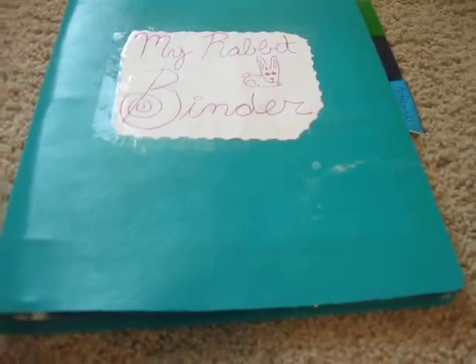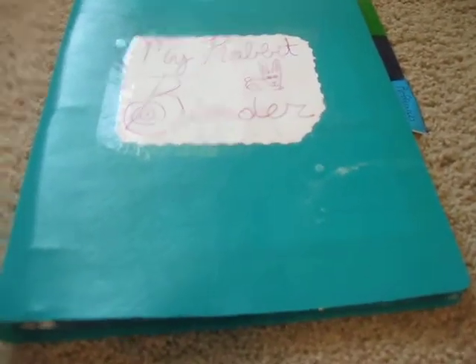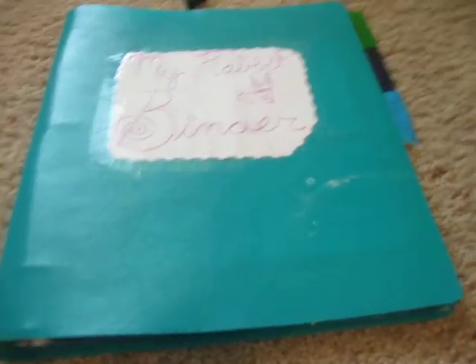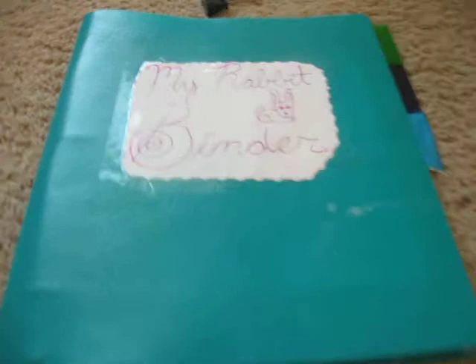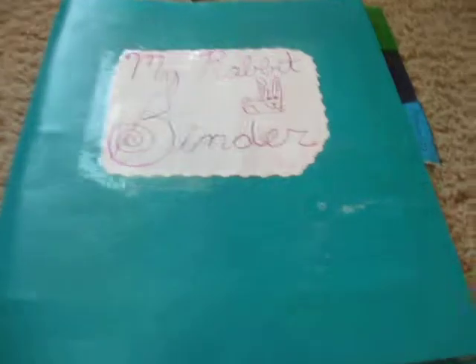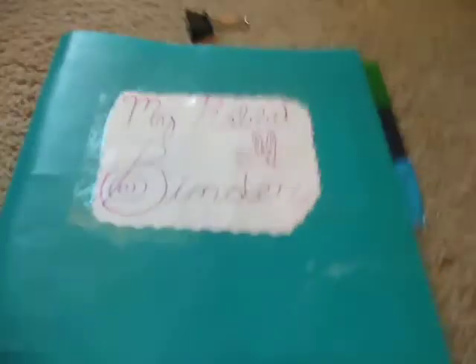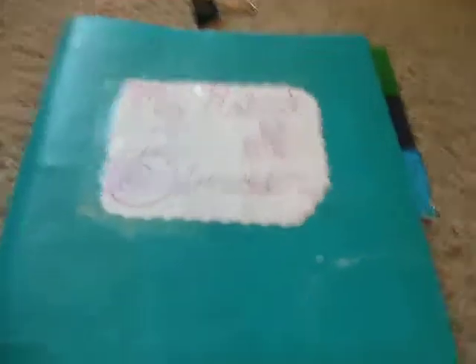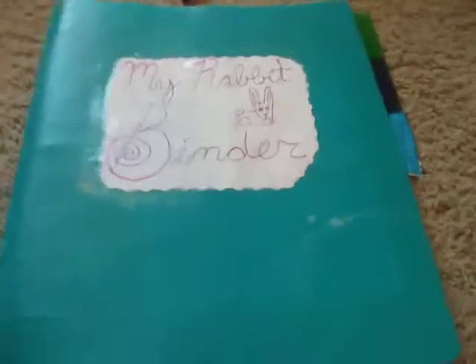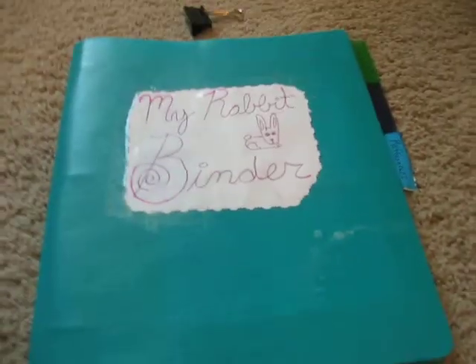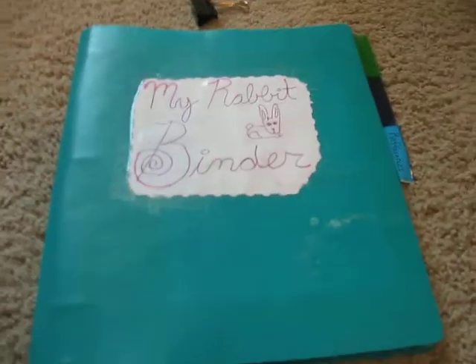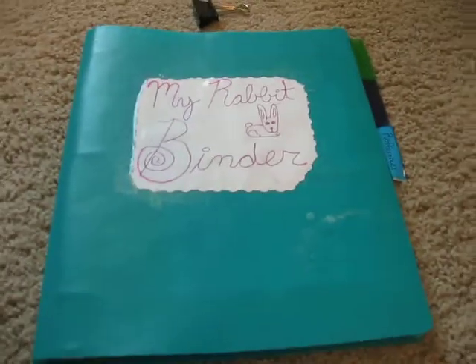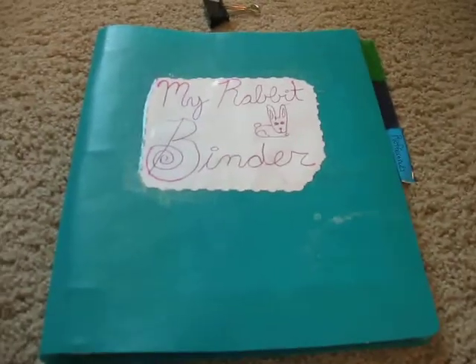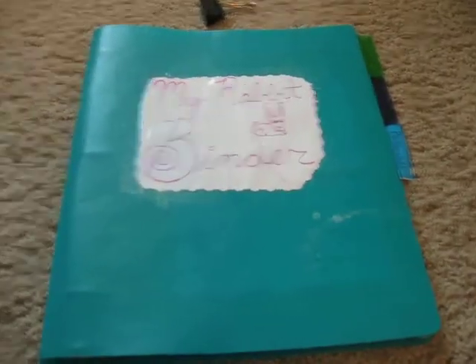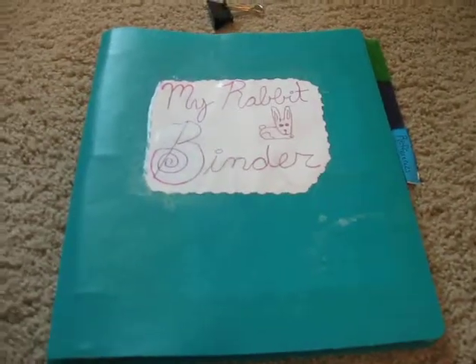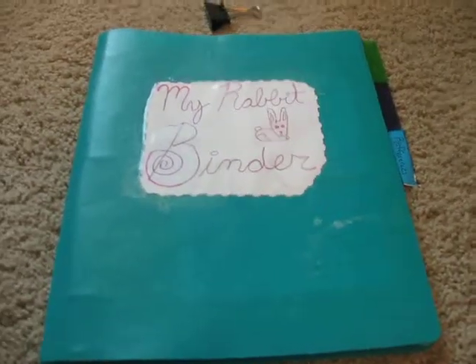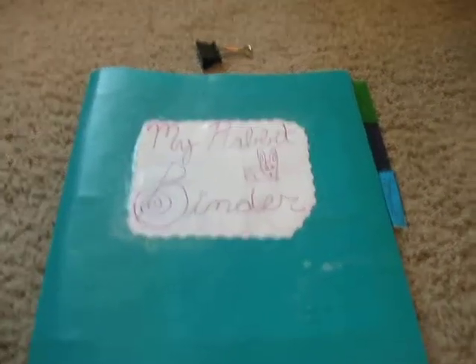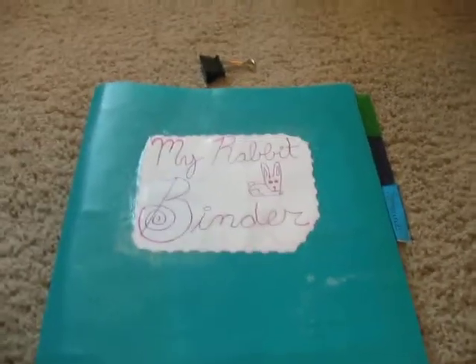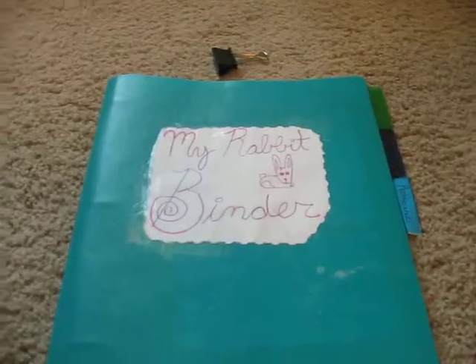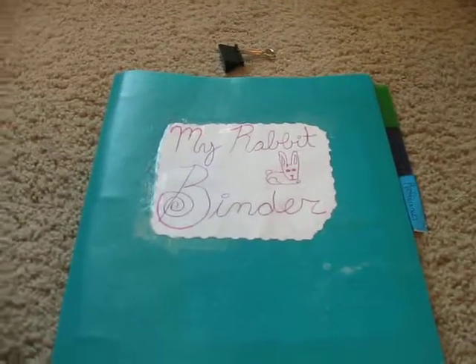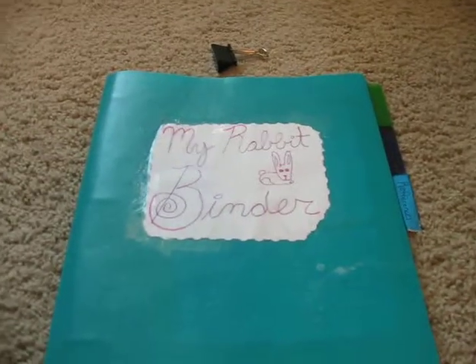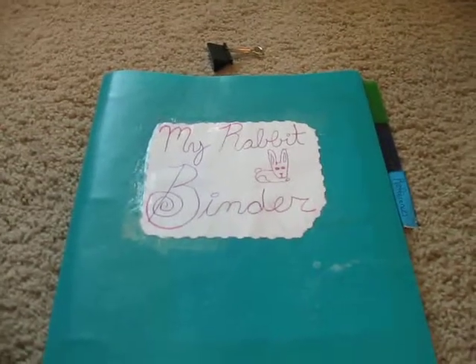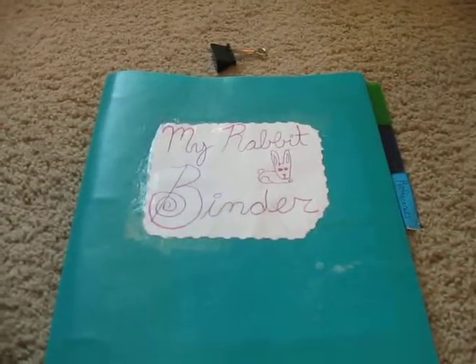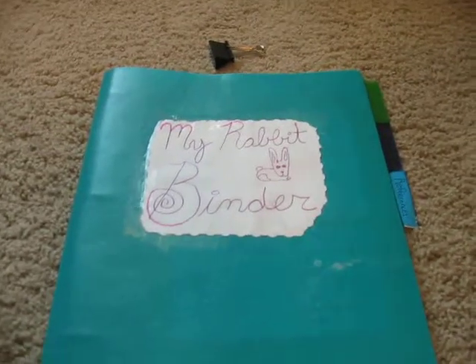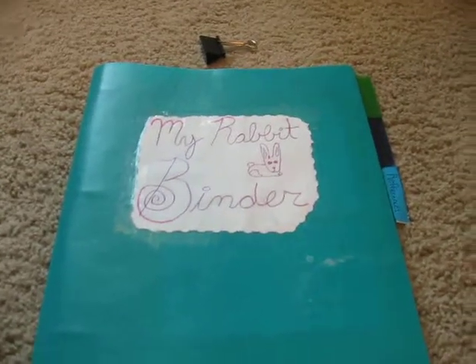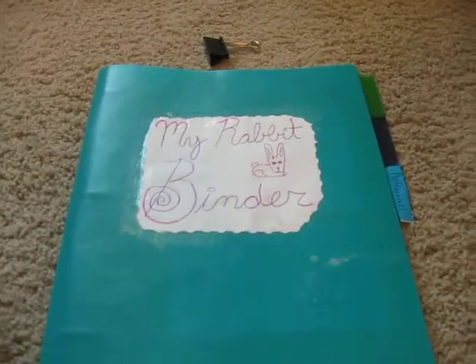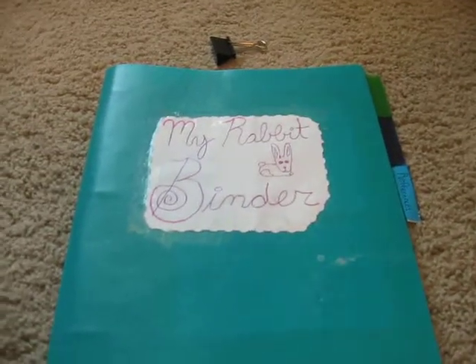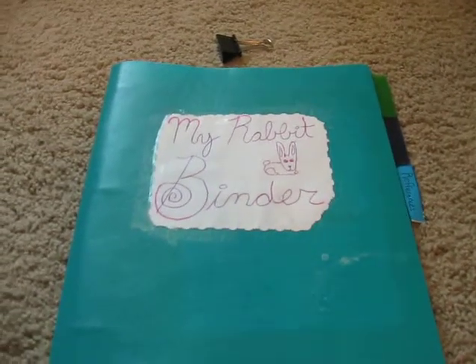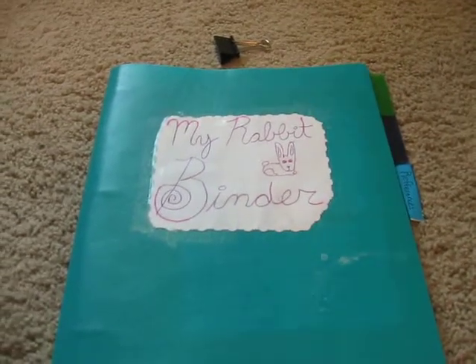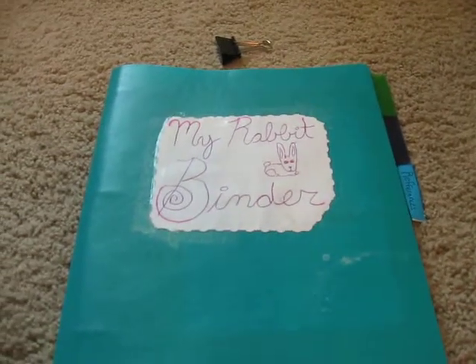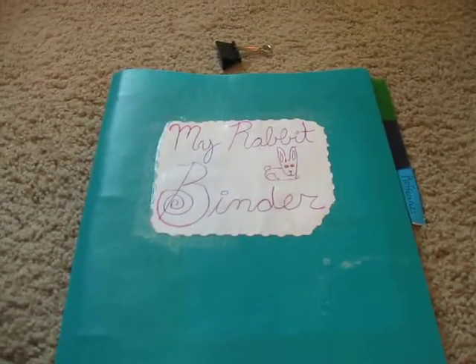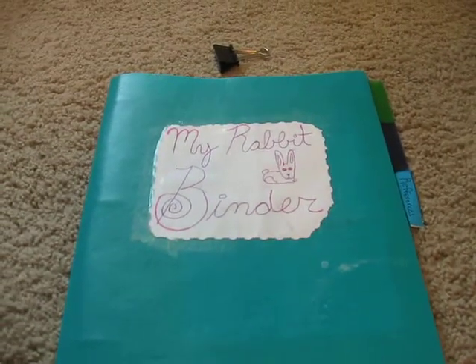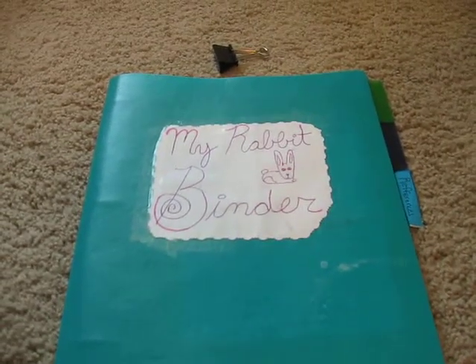It really helped me out when I did 4-H last year. I'm not going to do 4-H this year at all.